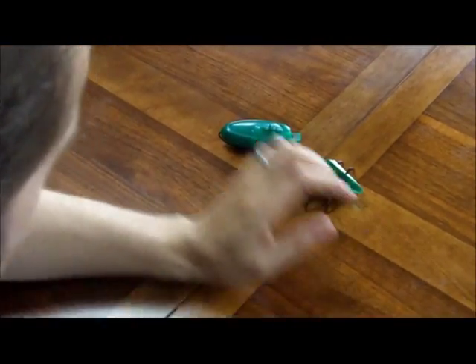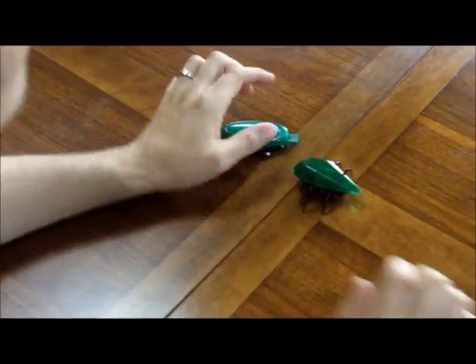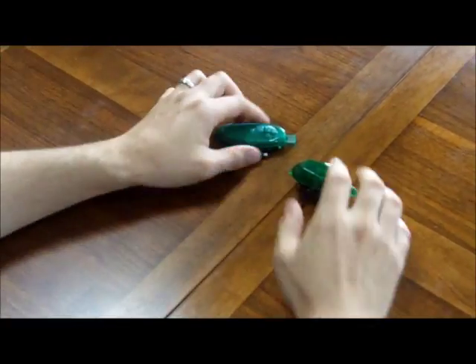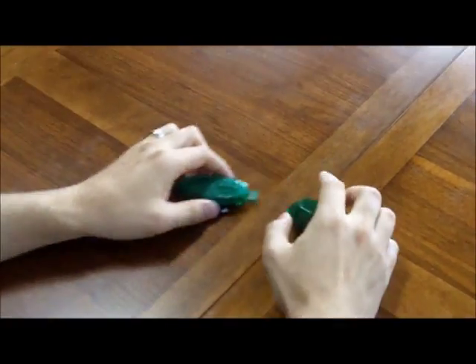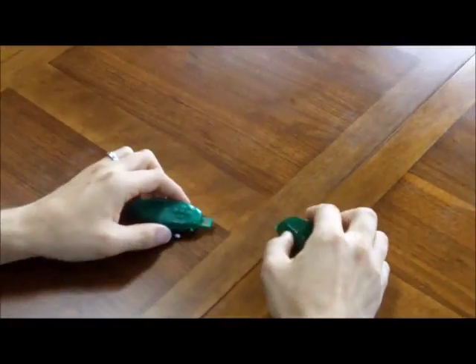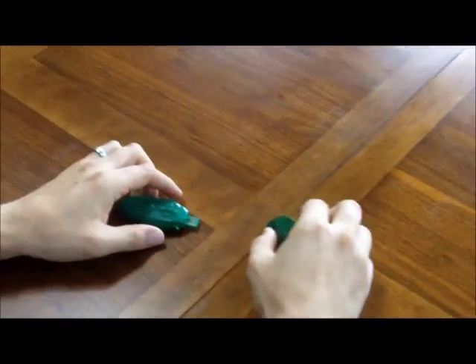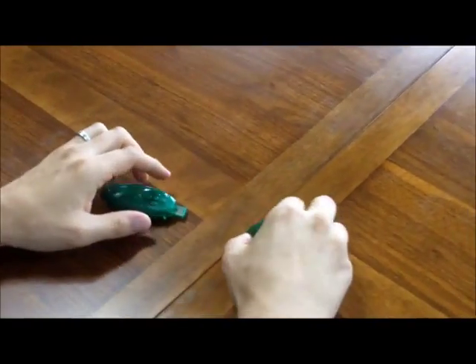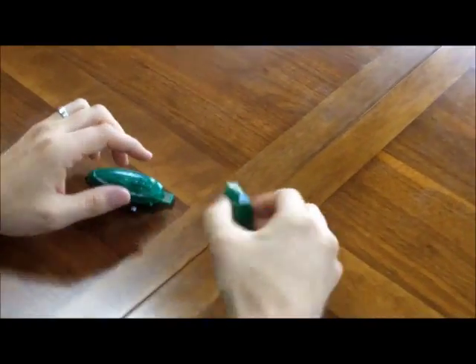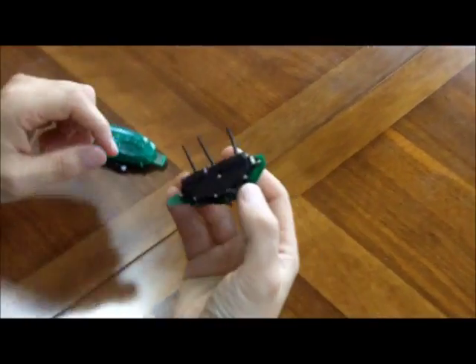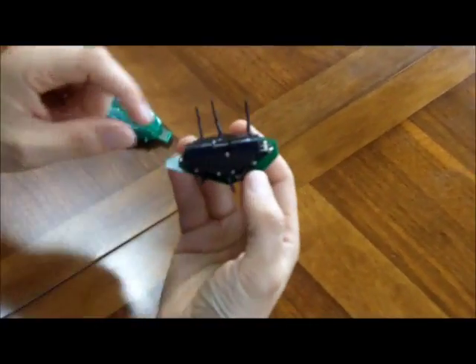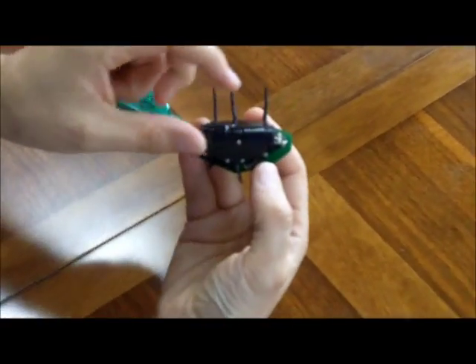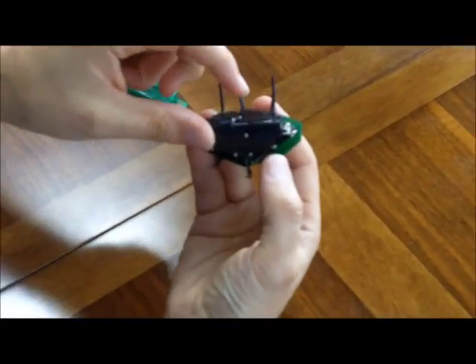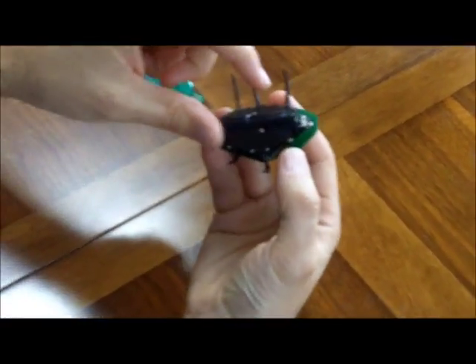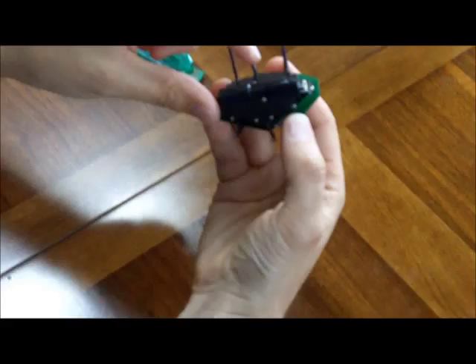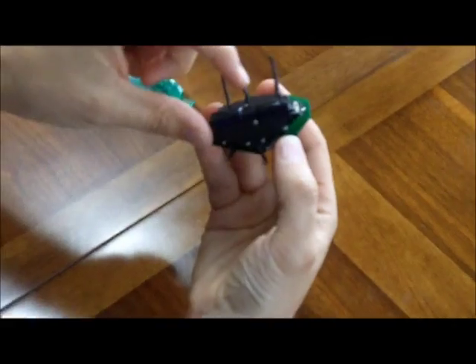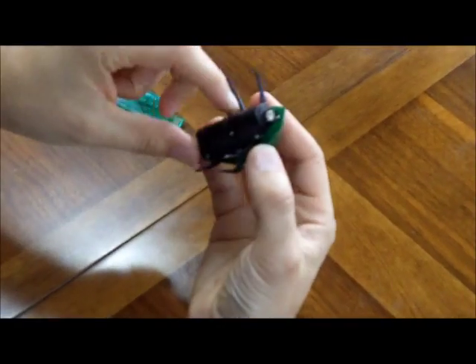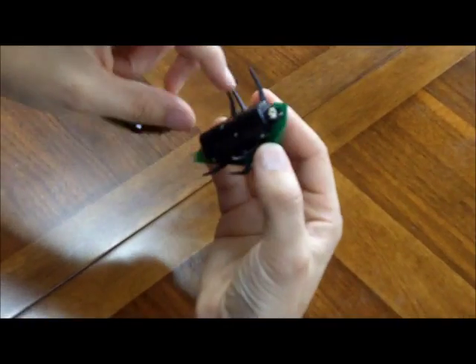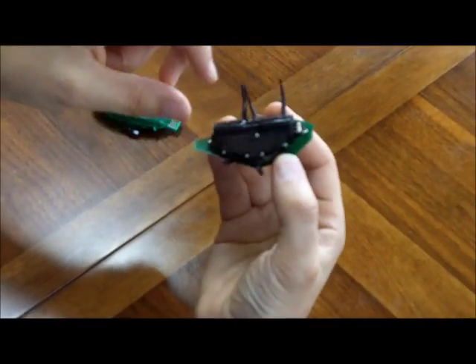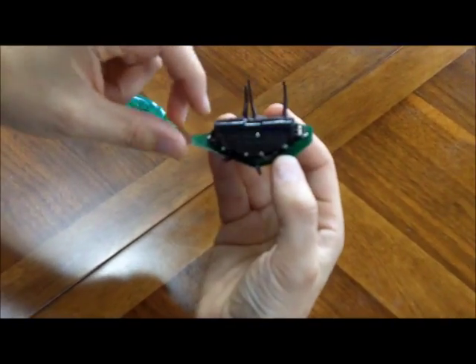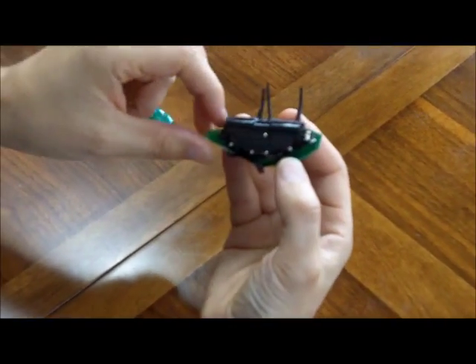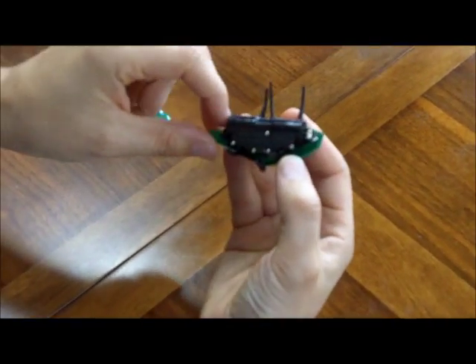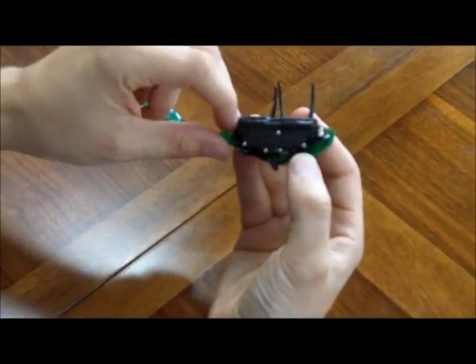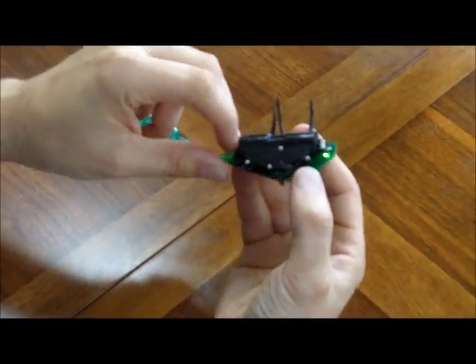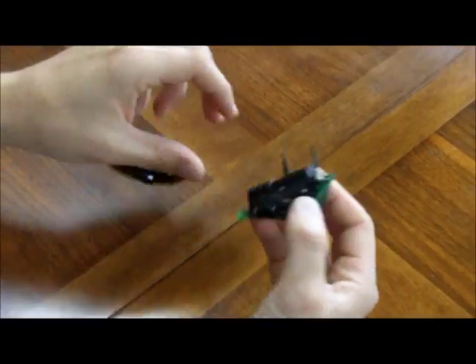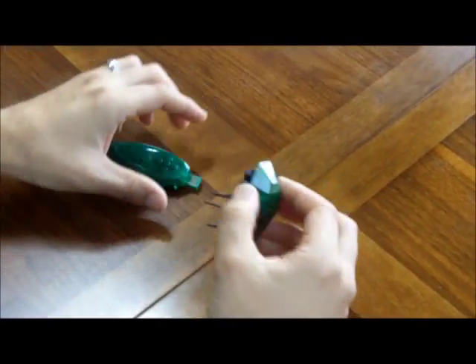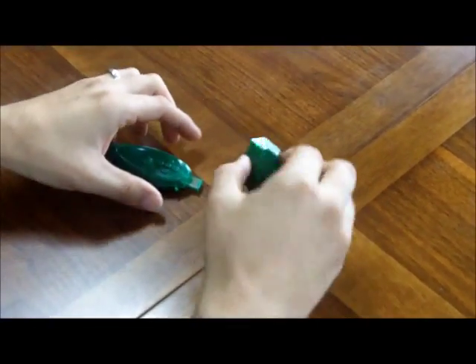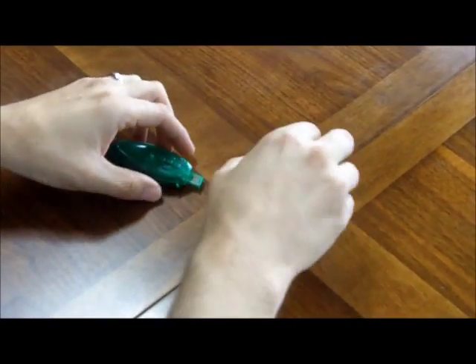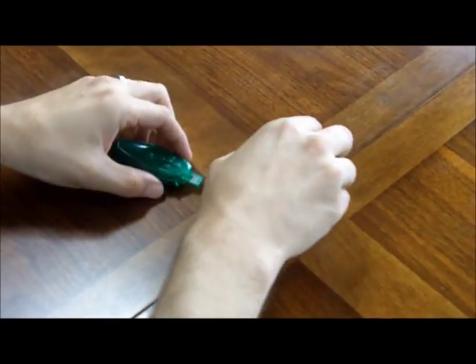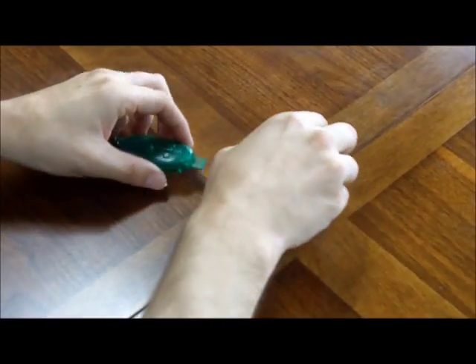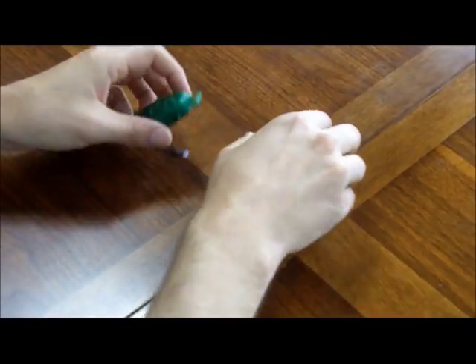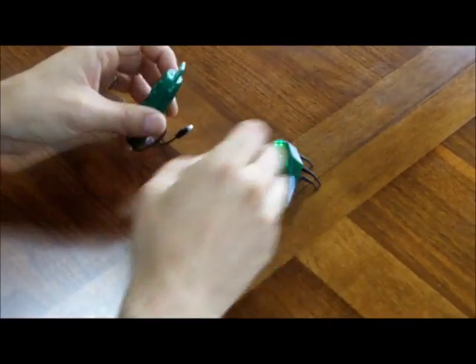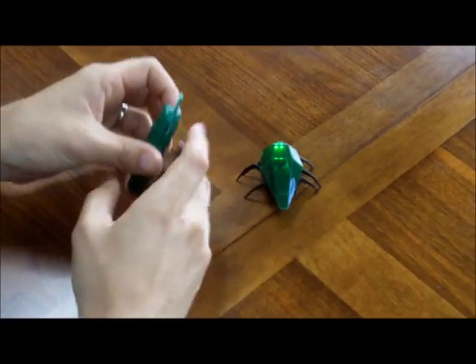Those little legs are quick — the Skitterbot will scurry around at an amazing one foot per second.